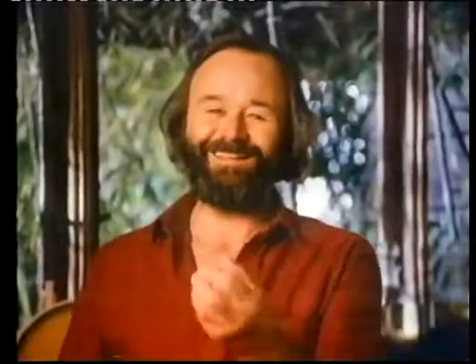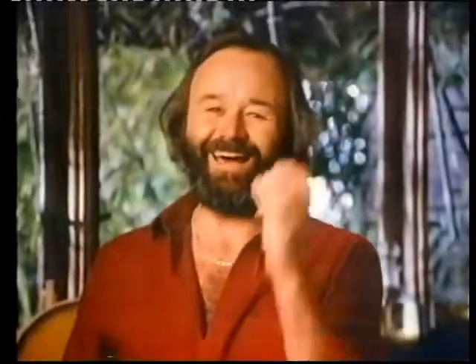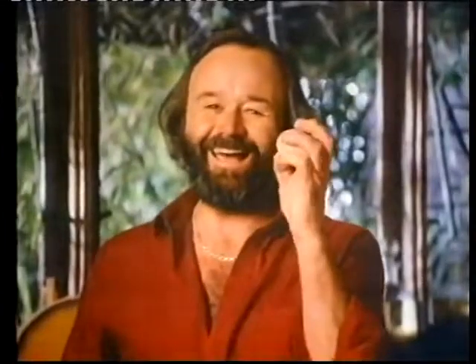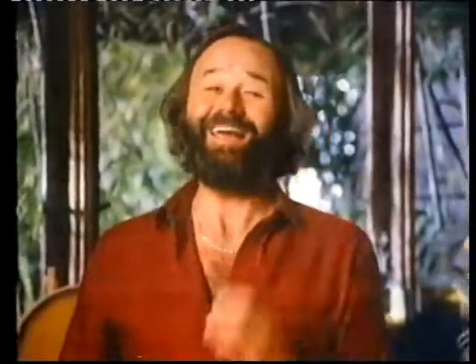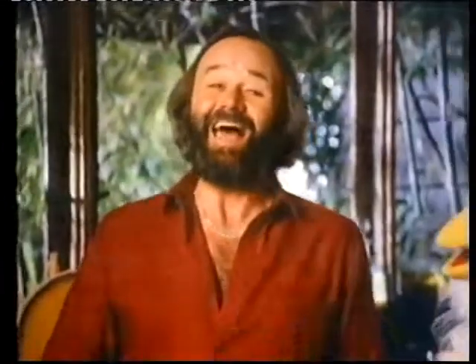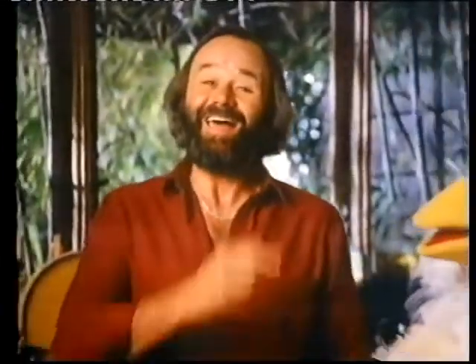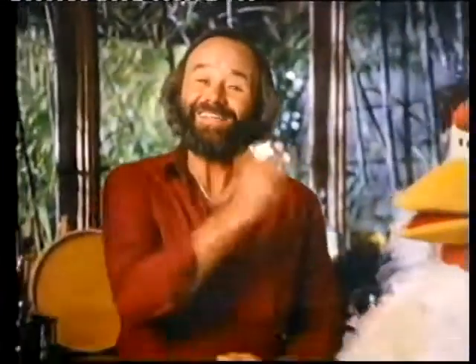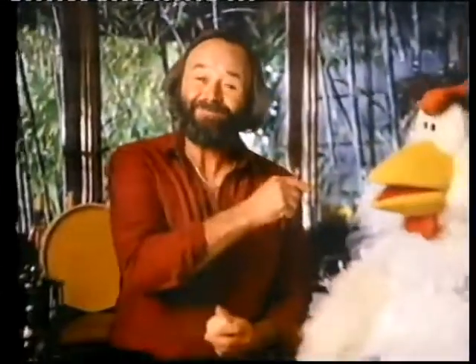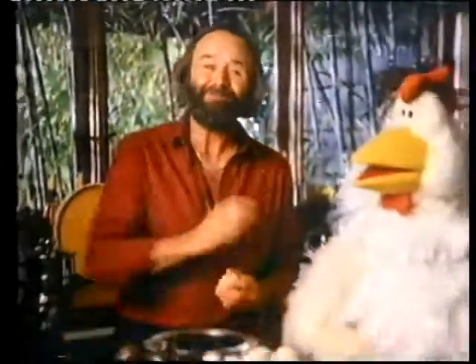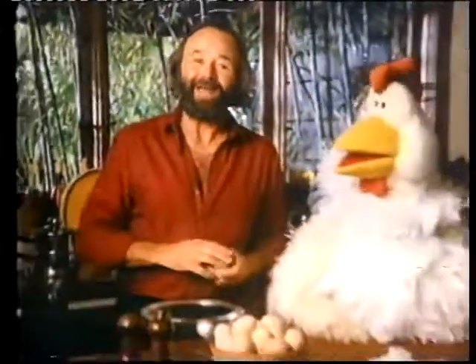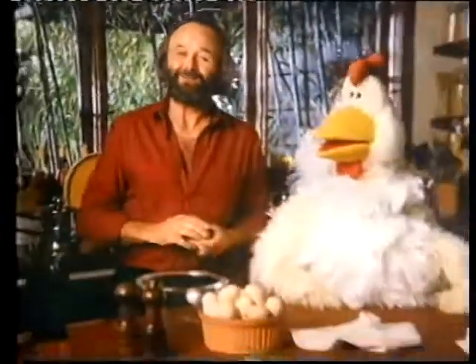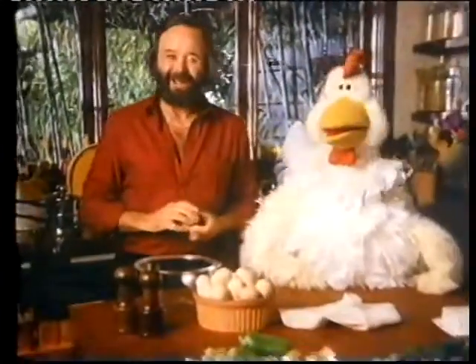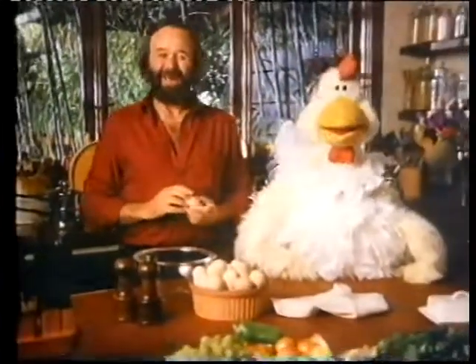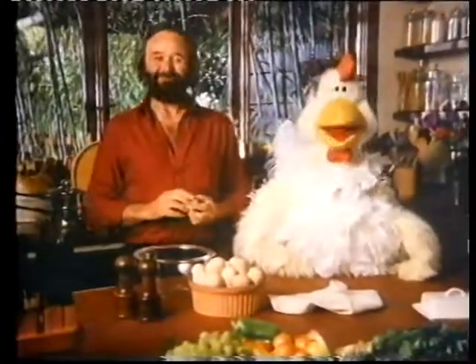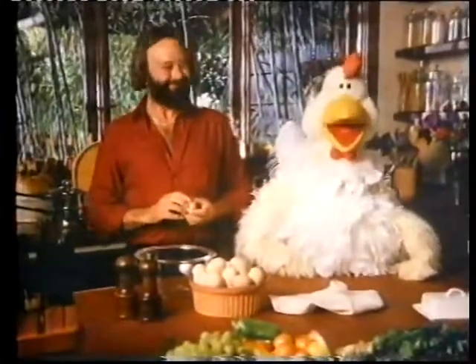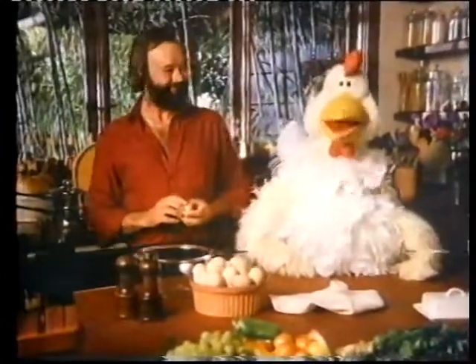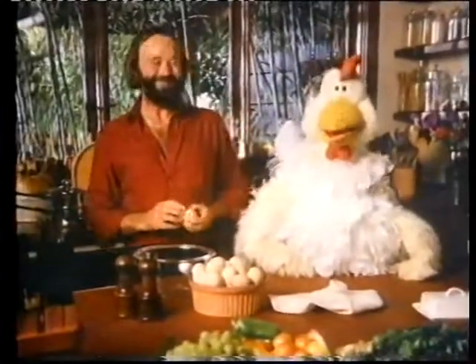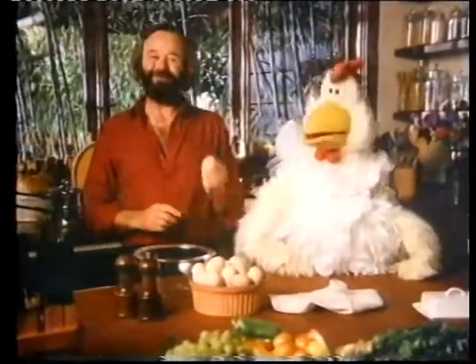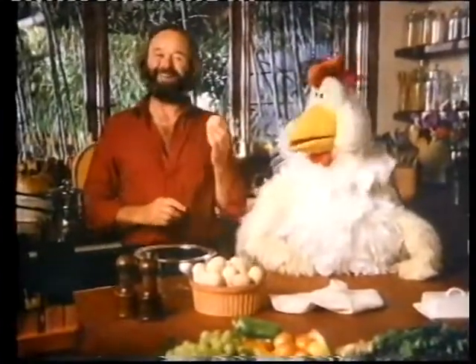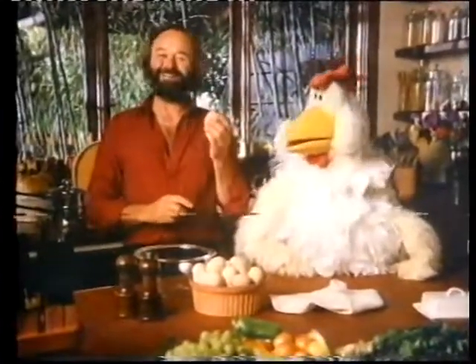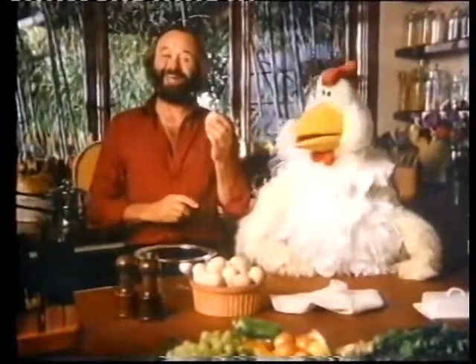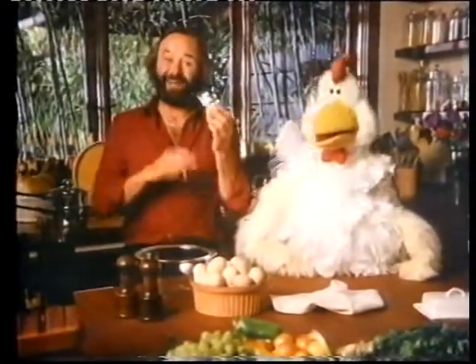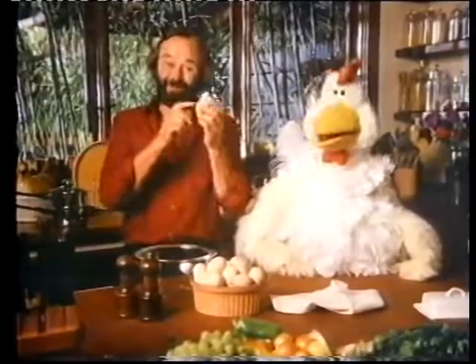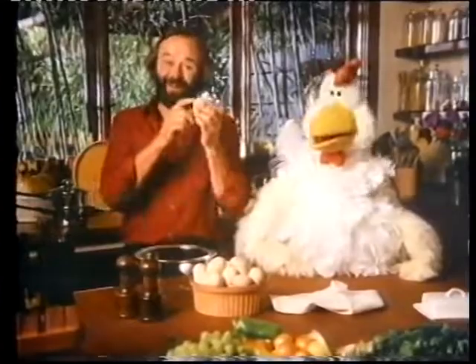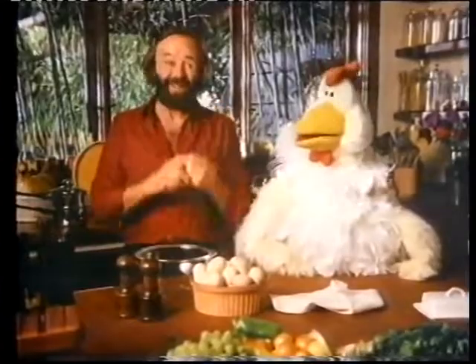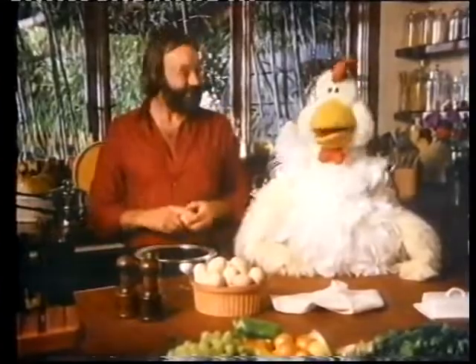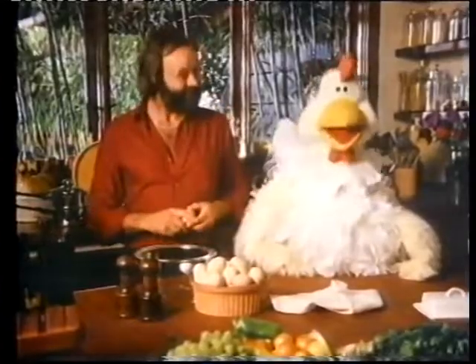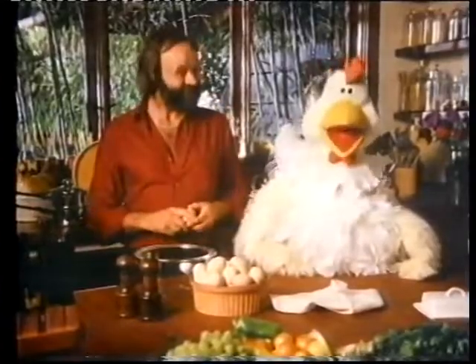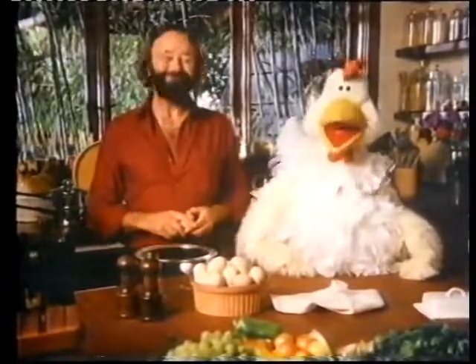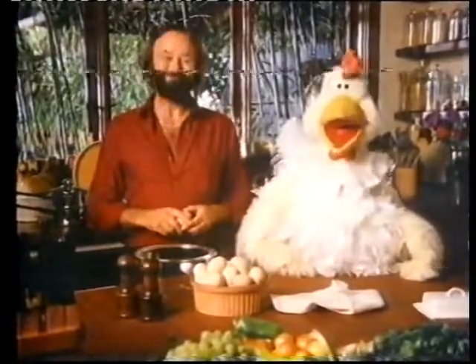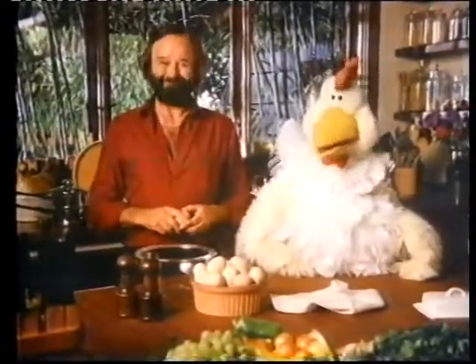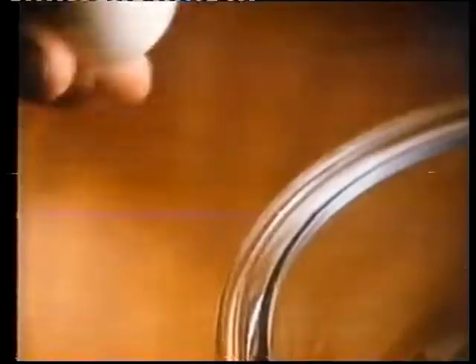G'day. This is me mate, Cracker. G'day. We're gonna show you how to crack an egg and bake a meal.